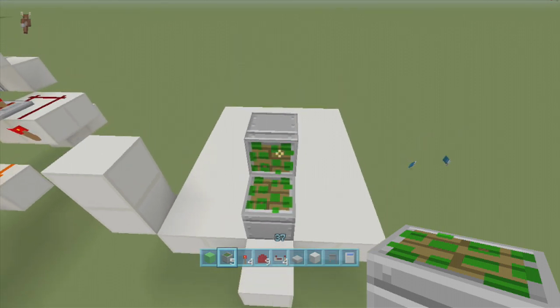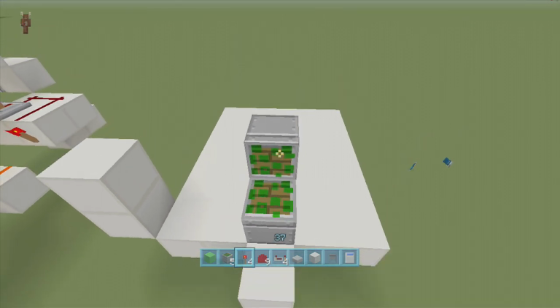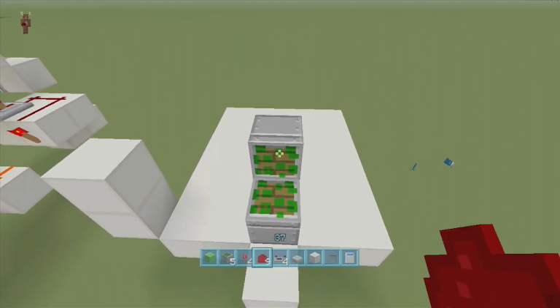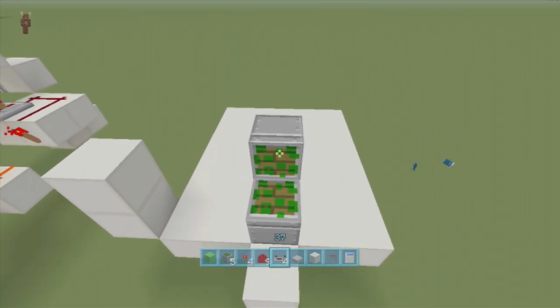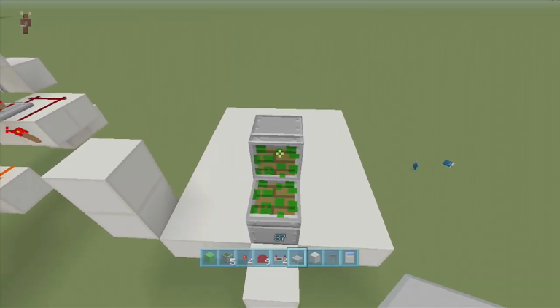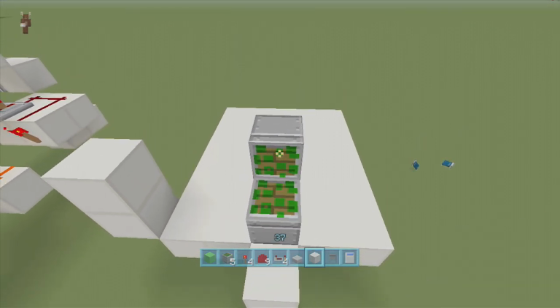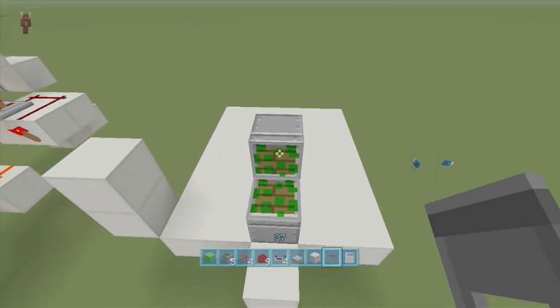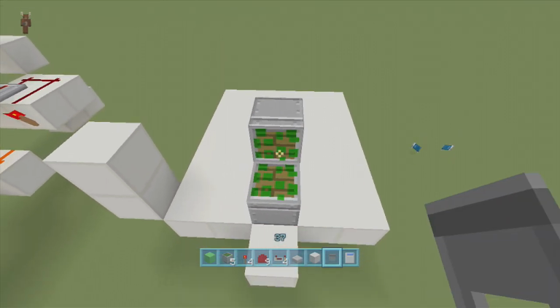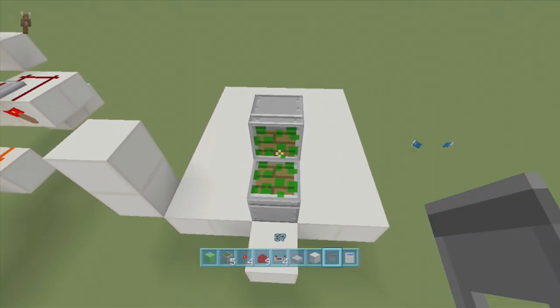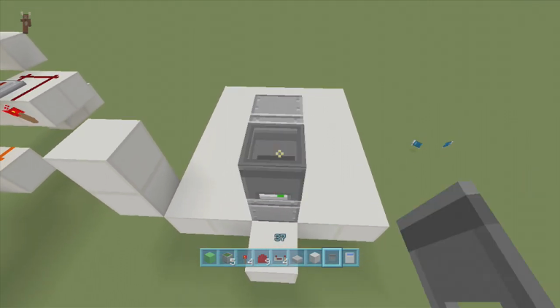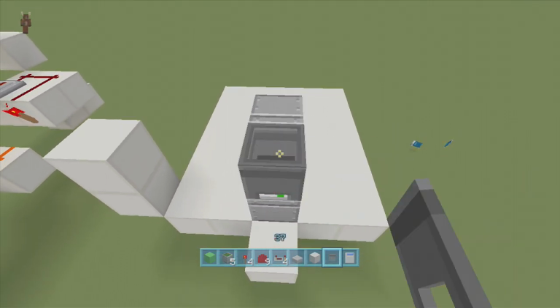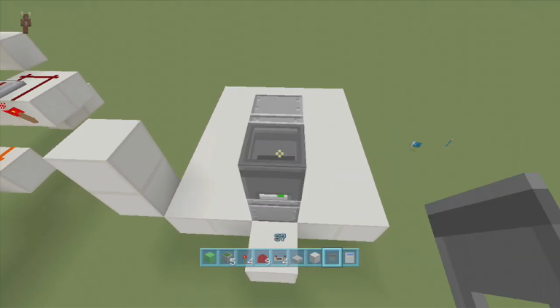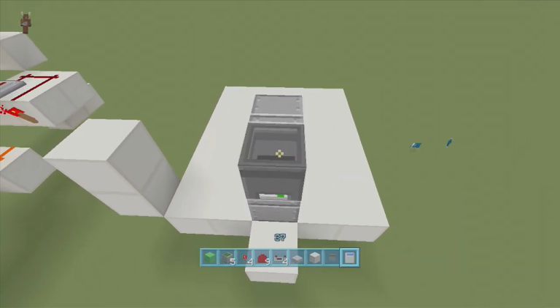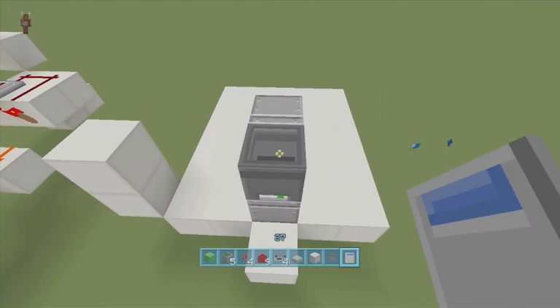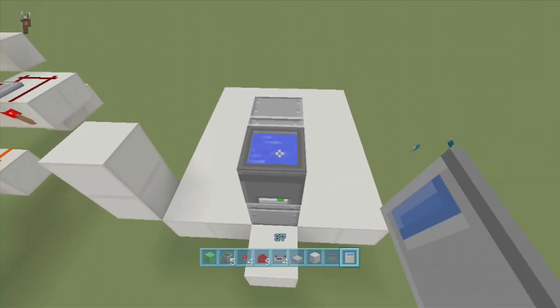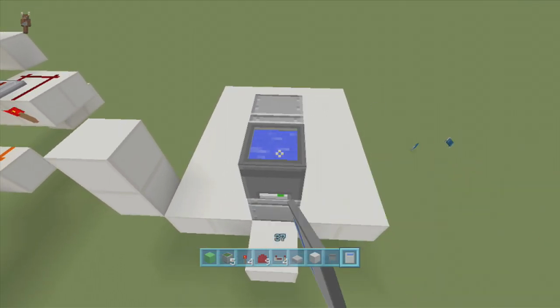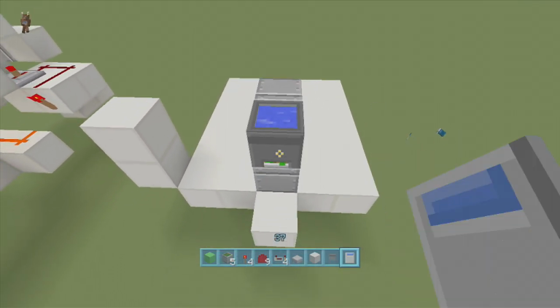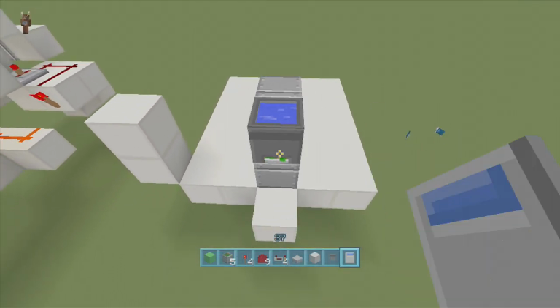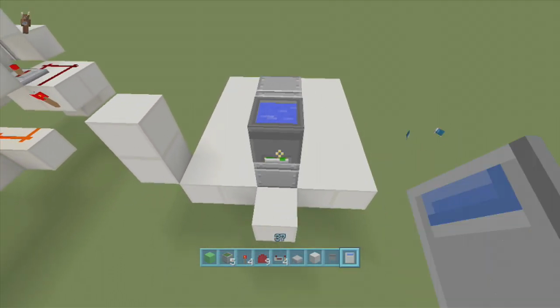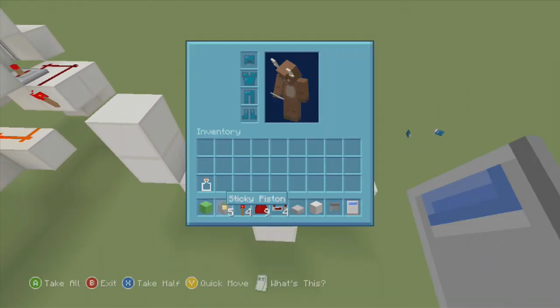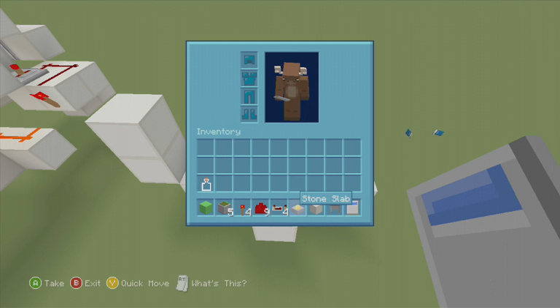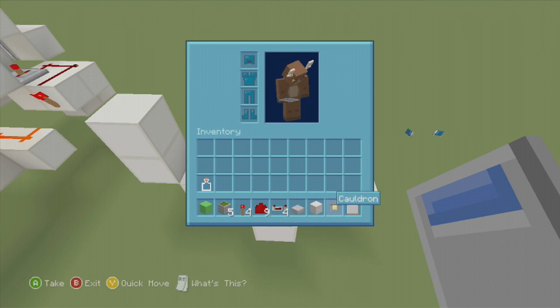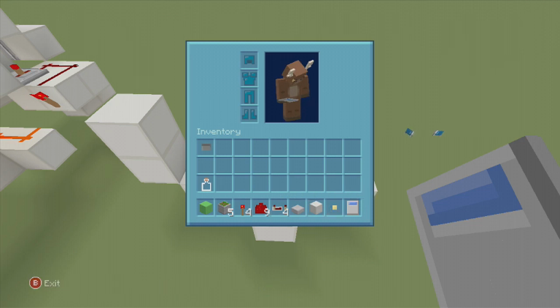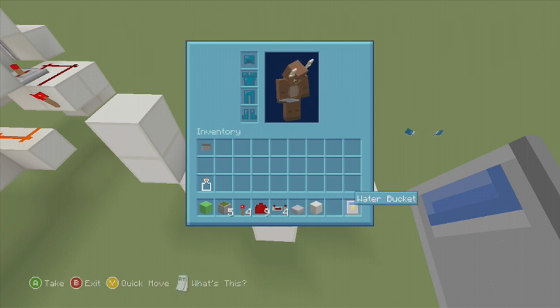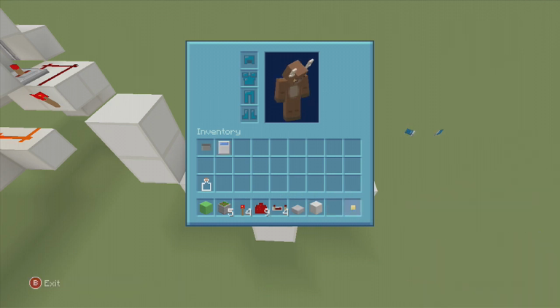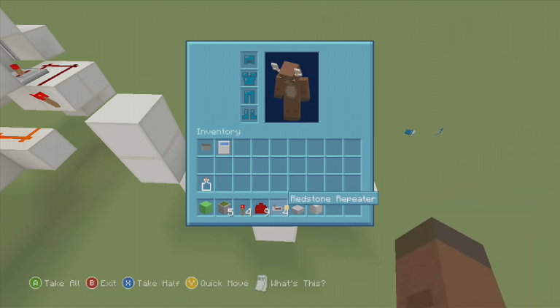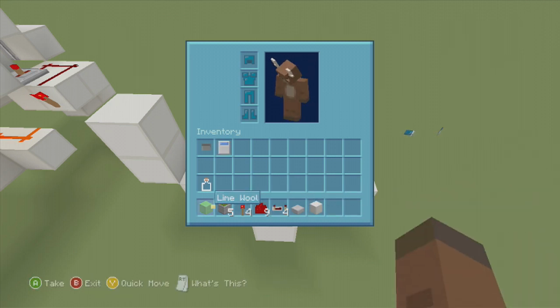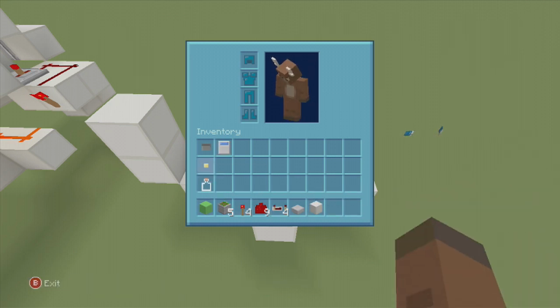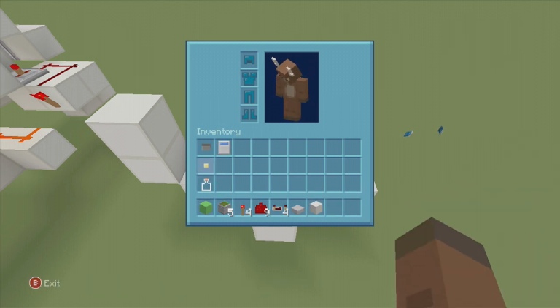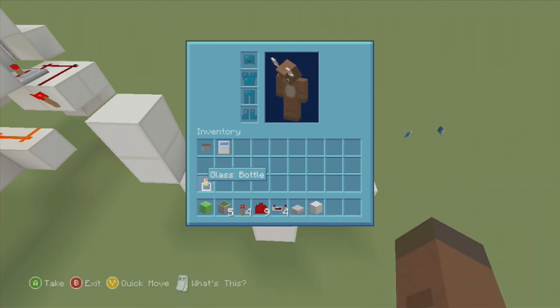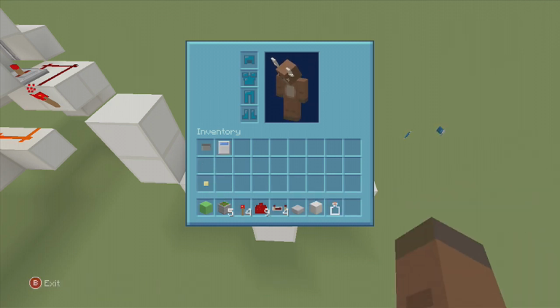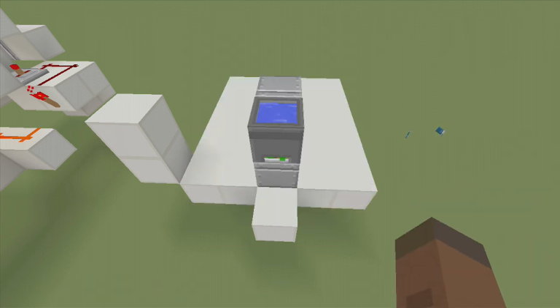Next we're going to put a cauldron right on top of this sticky piston with some water in it. We're going to do that now so we can get rid of those two — we don't need those two on us anymore.